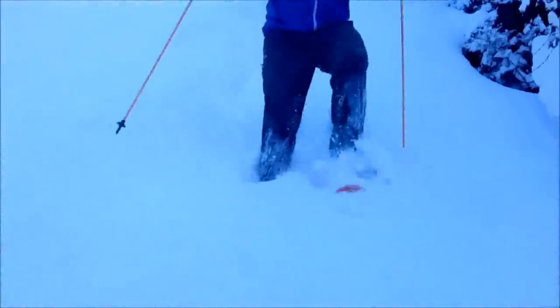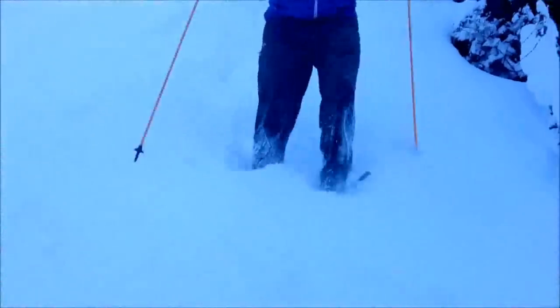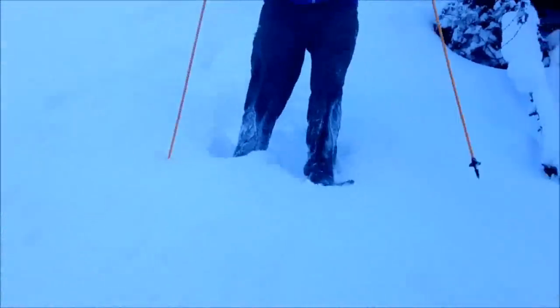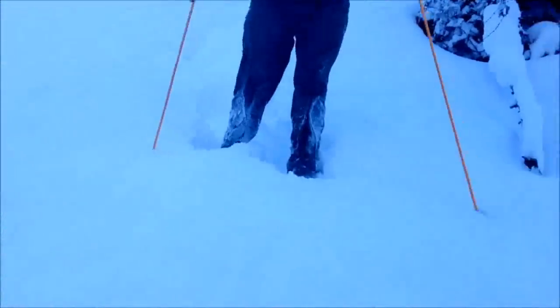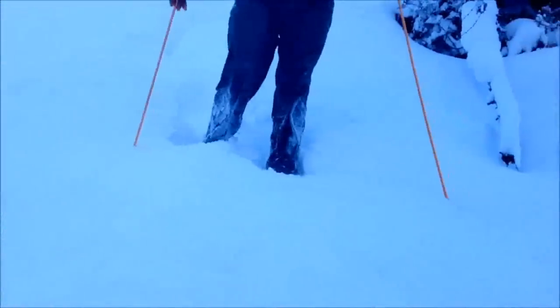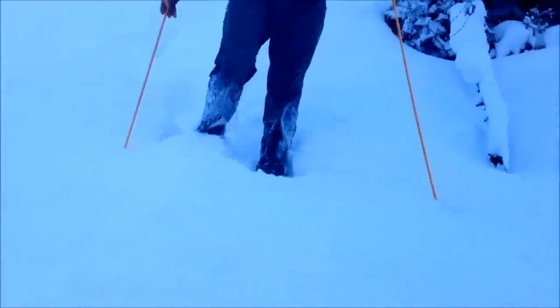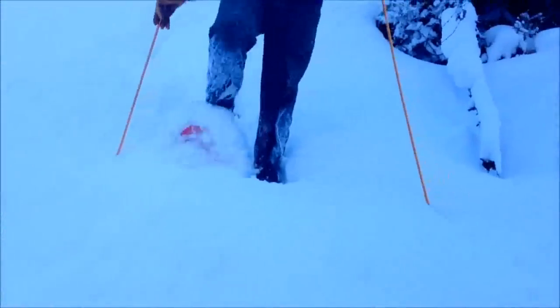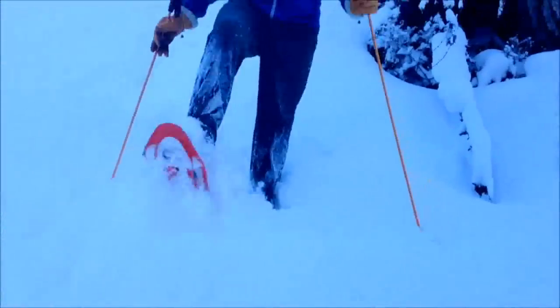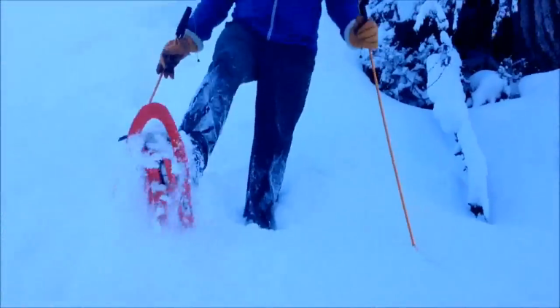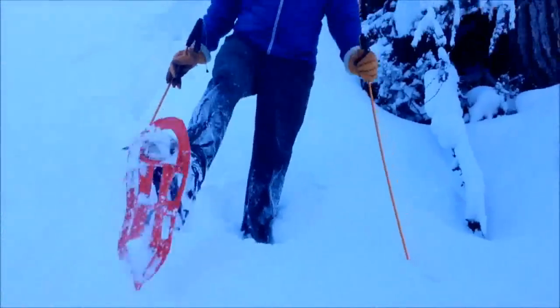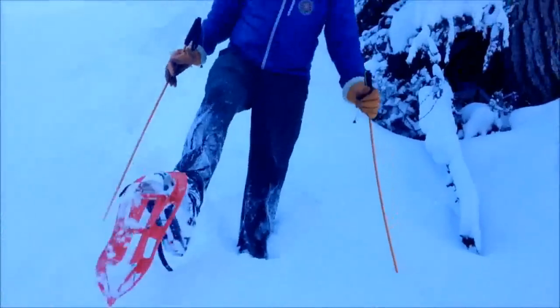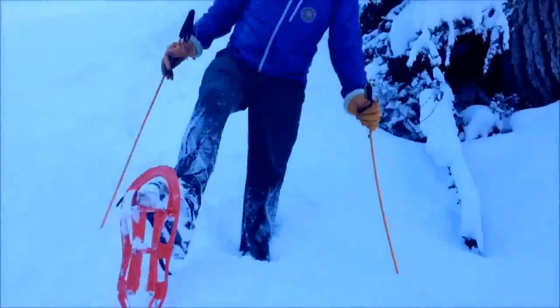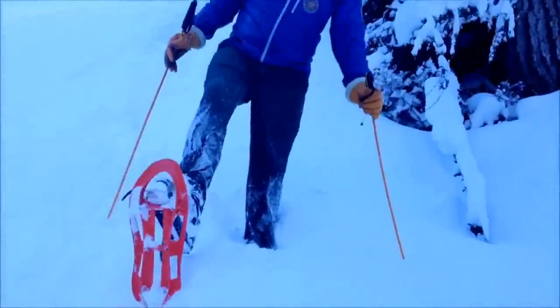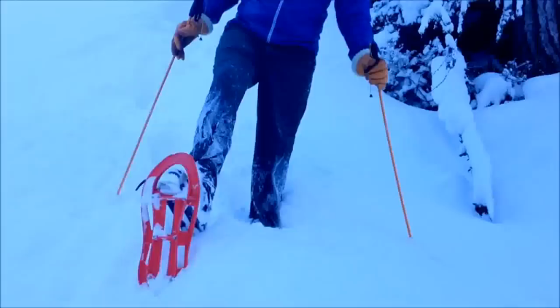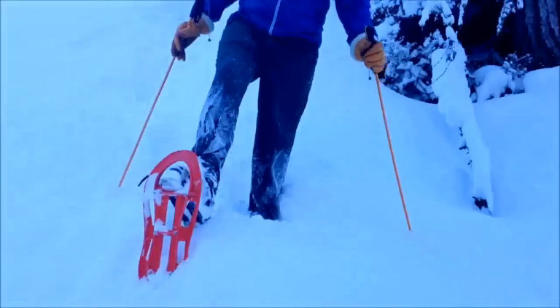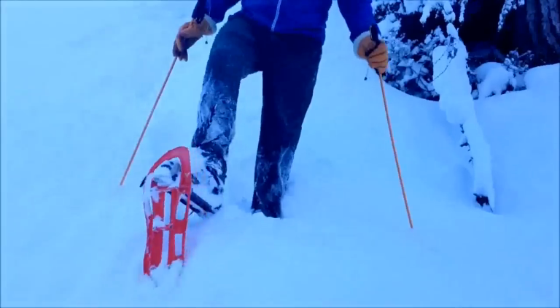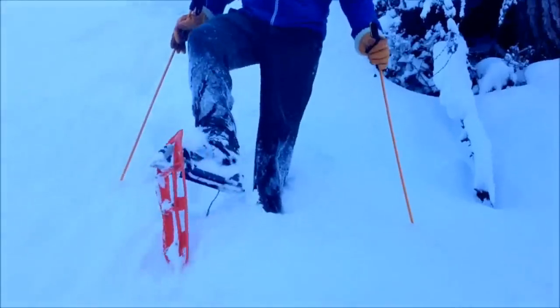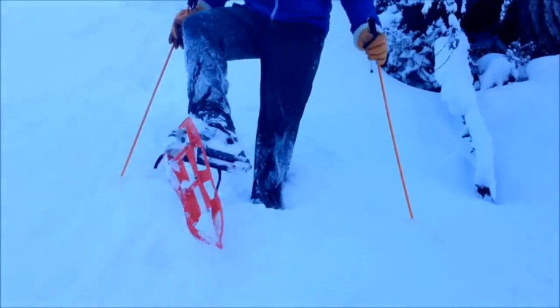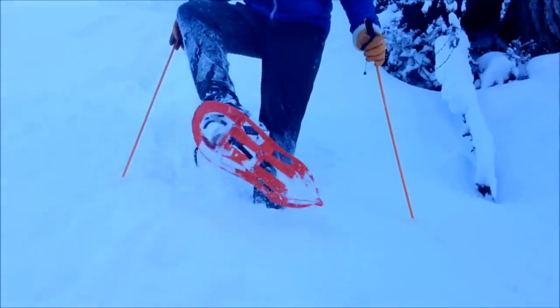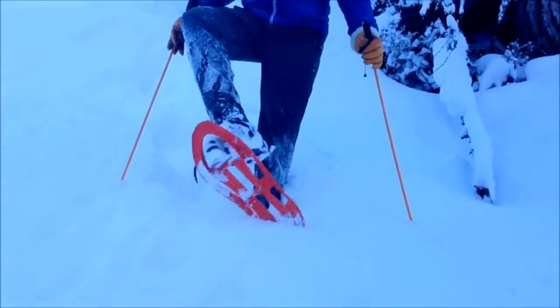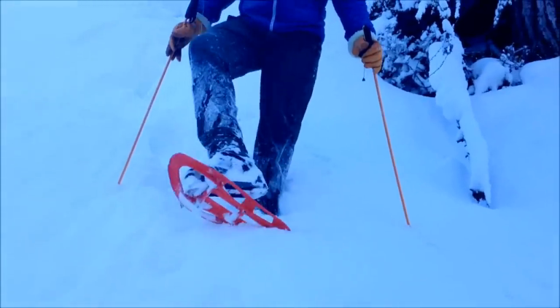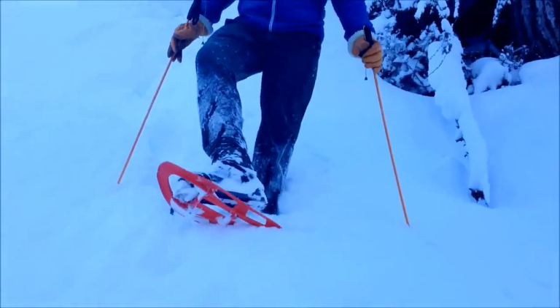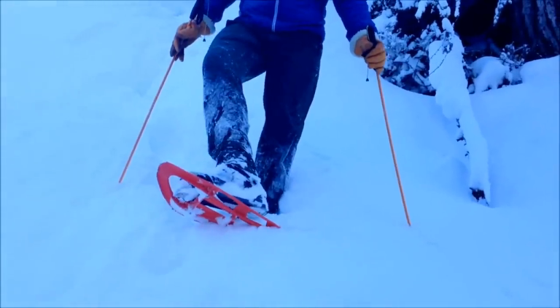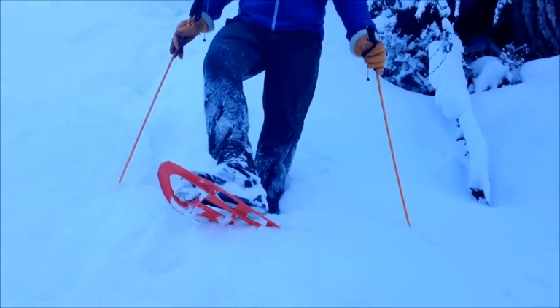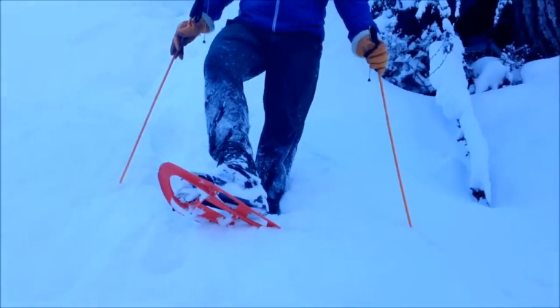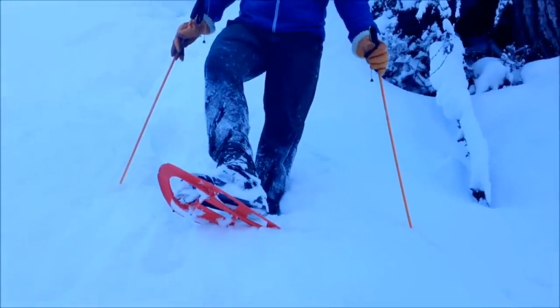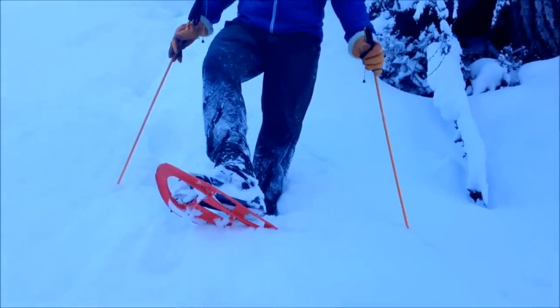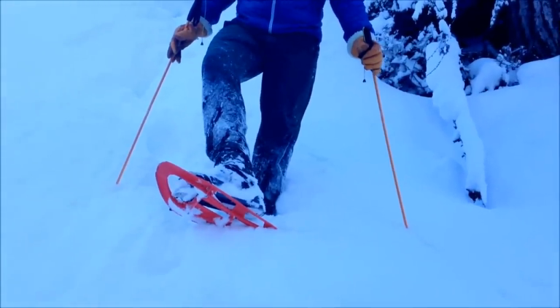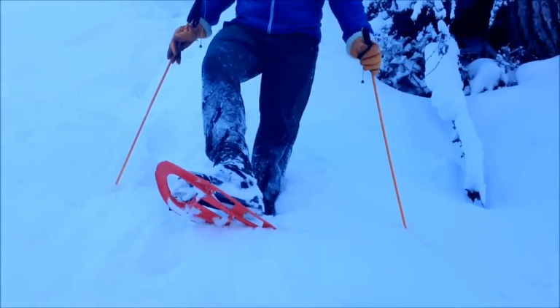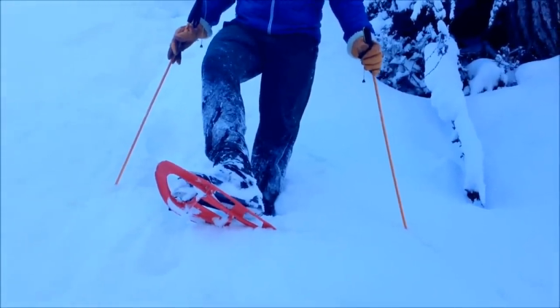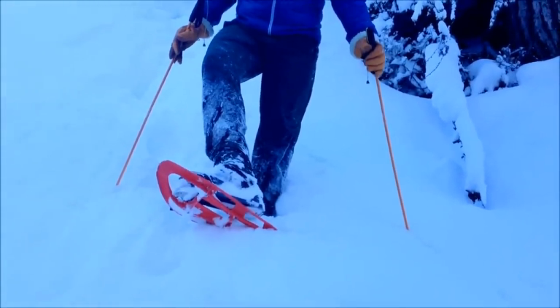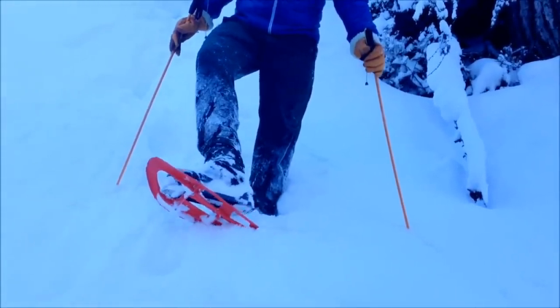Today we're also testing these TSL 325s, one of the most popular snowshoes in the whole of Europe.